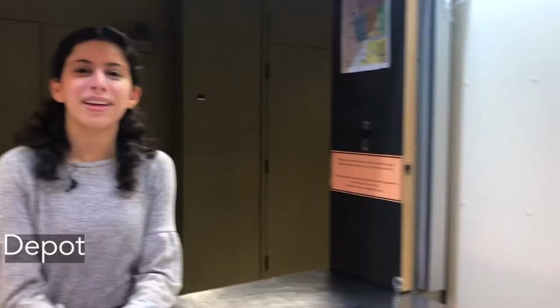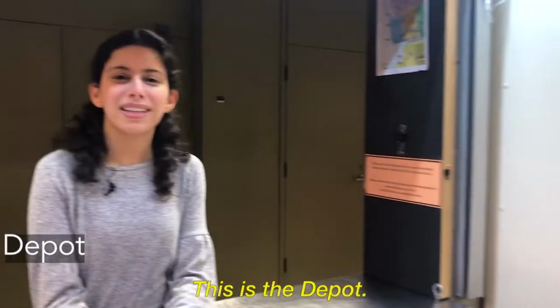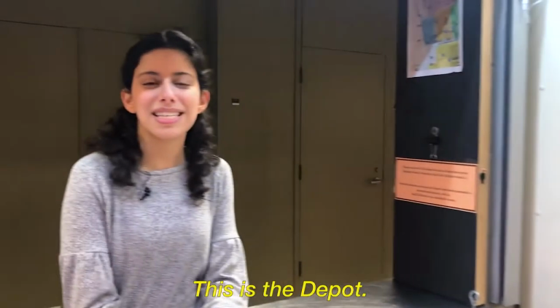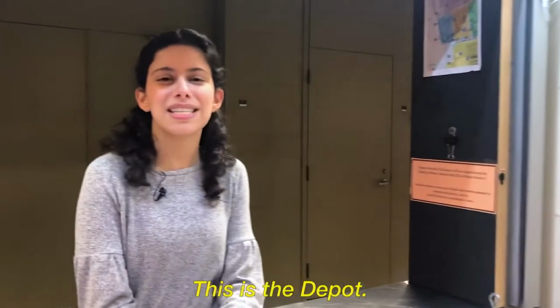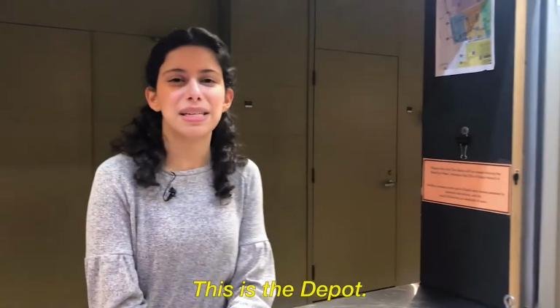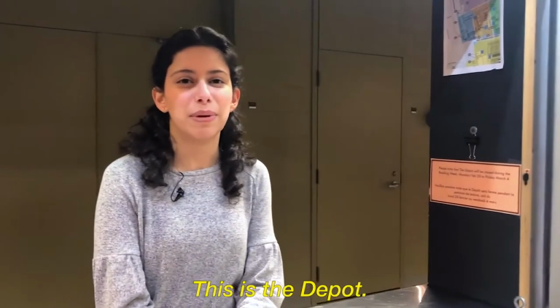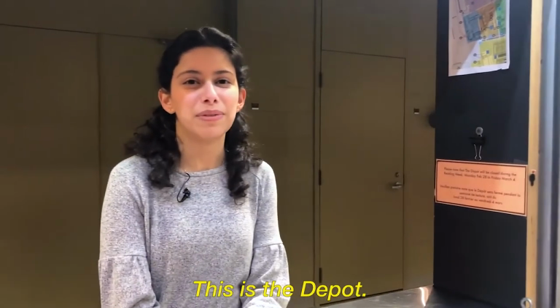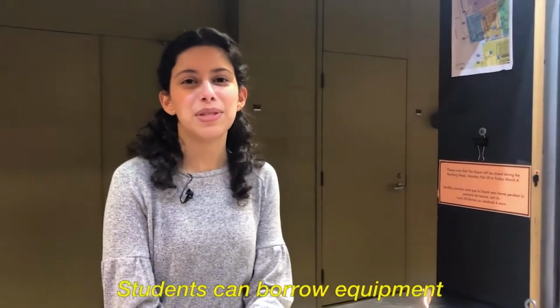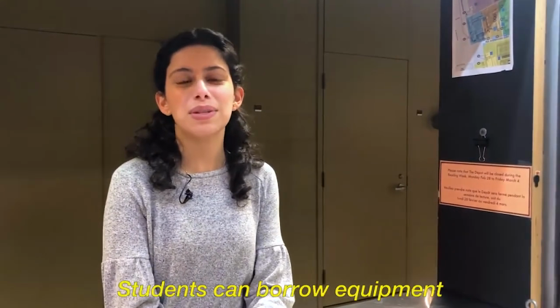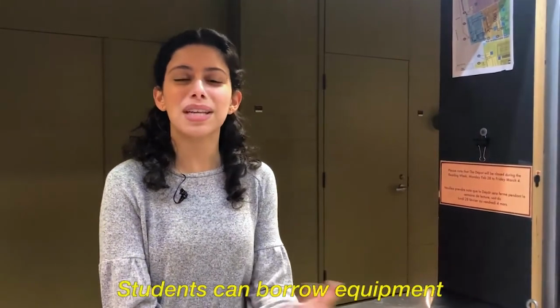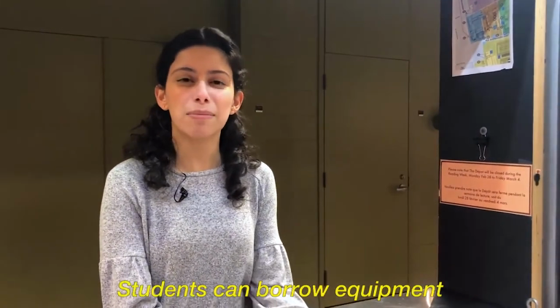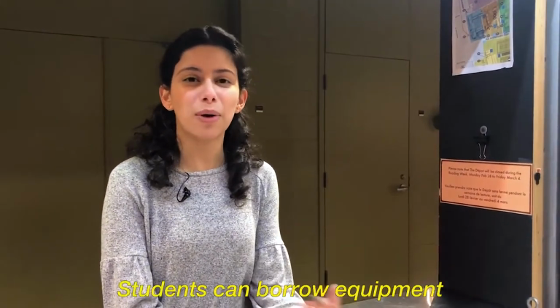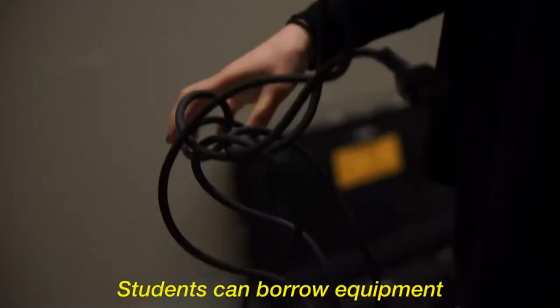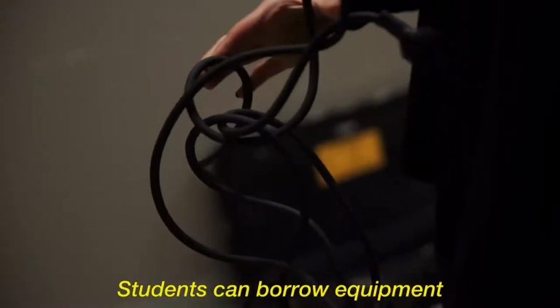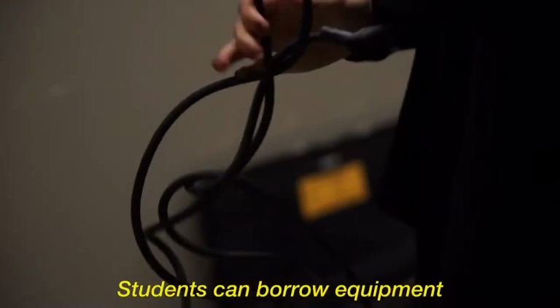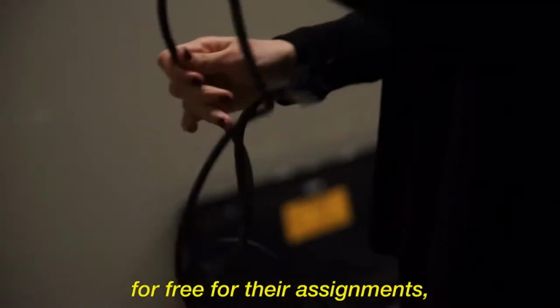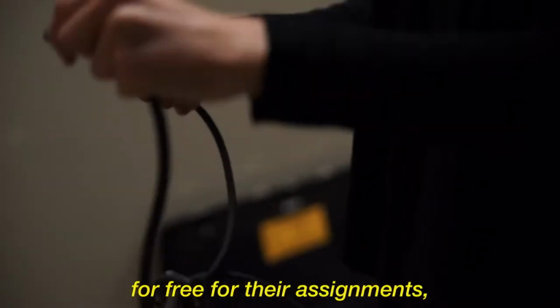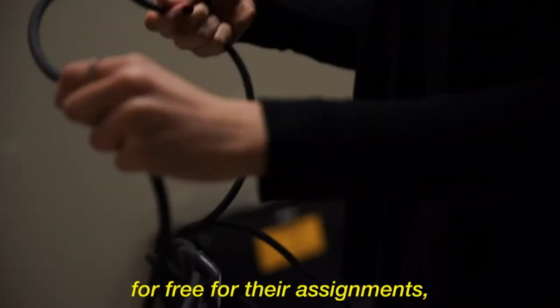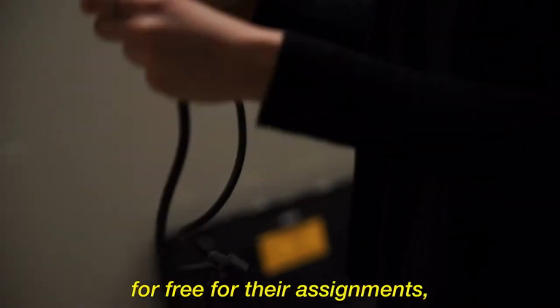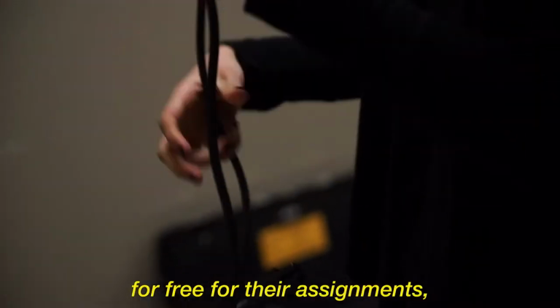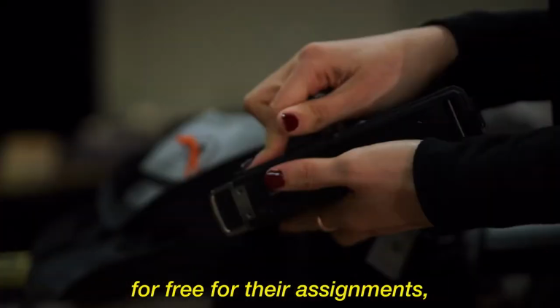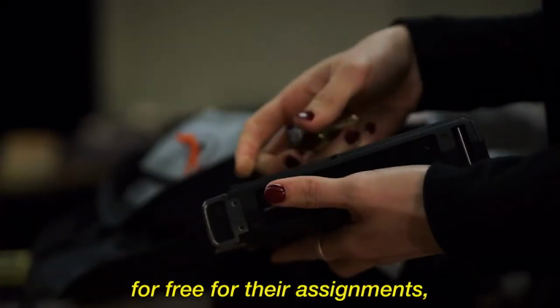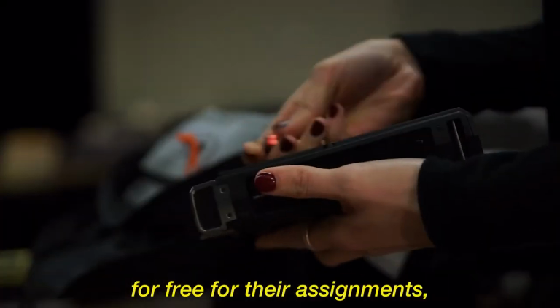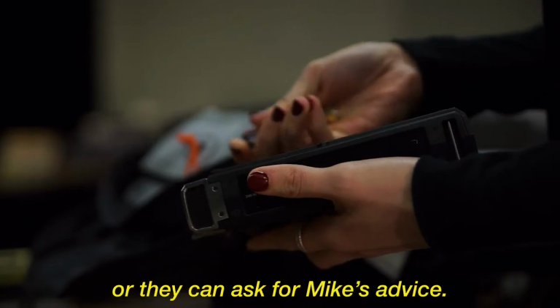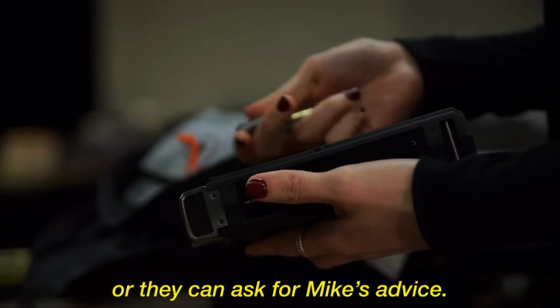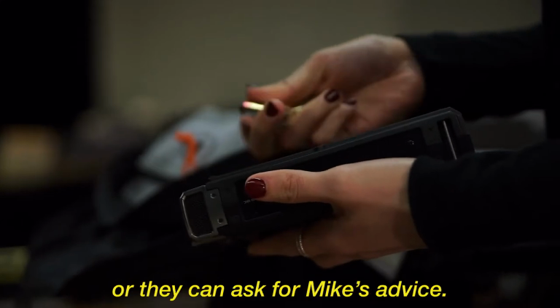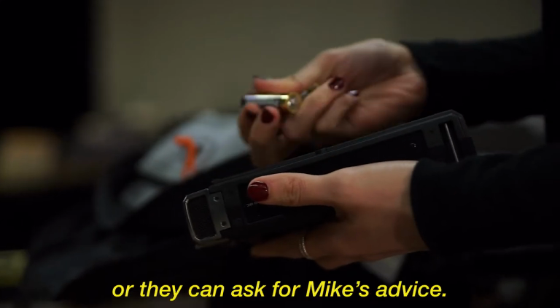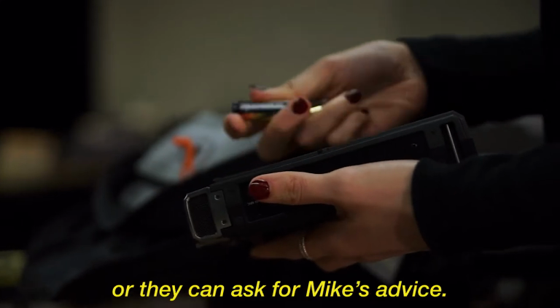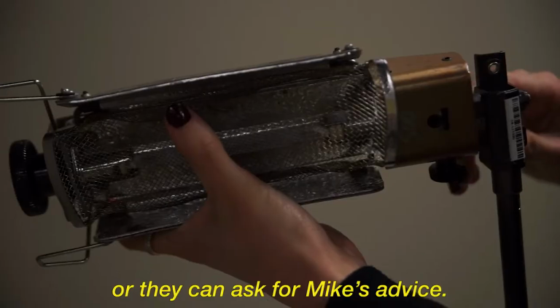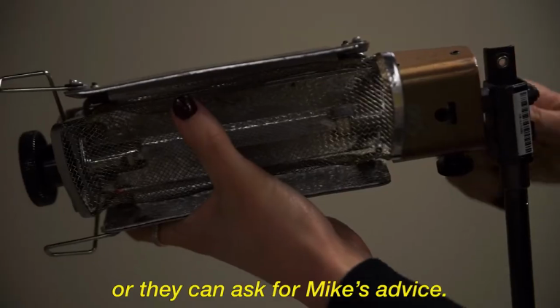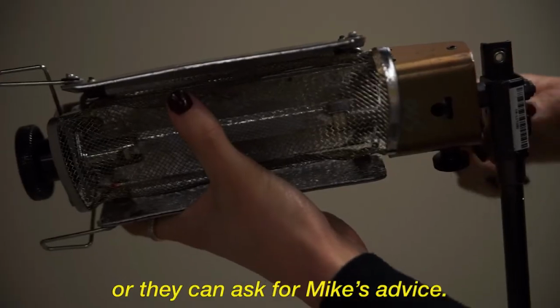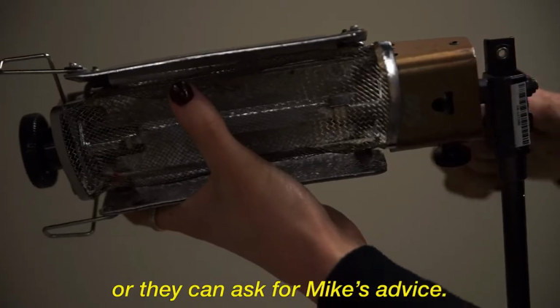This is the depot. Students can borrow equipment for free for their assignments, or they can ask for Mike's advice.